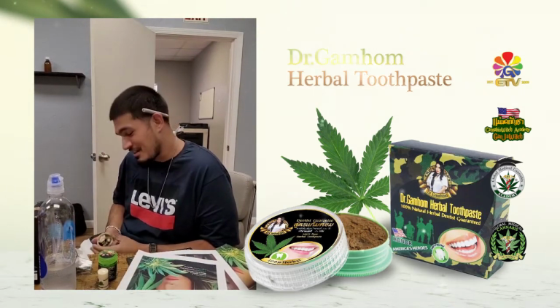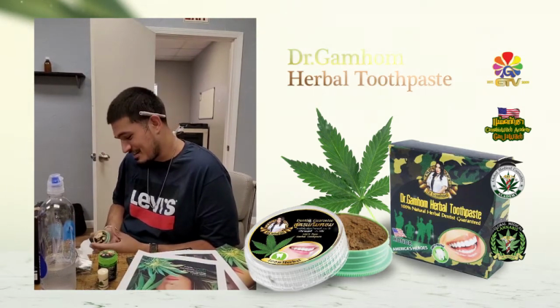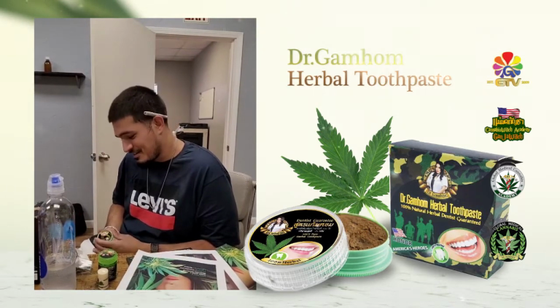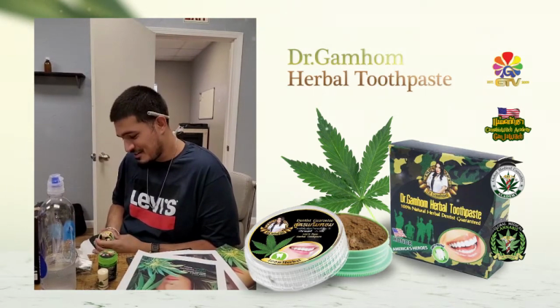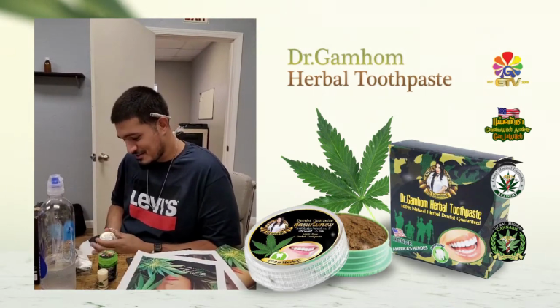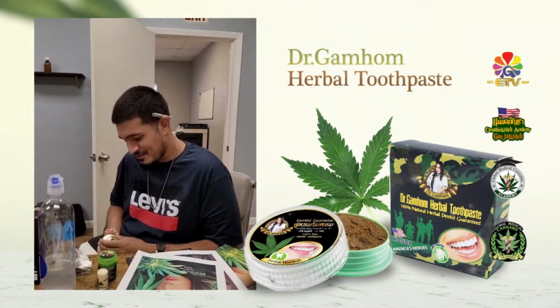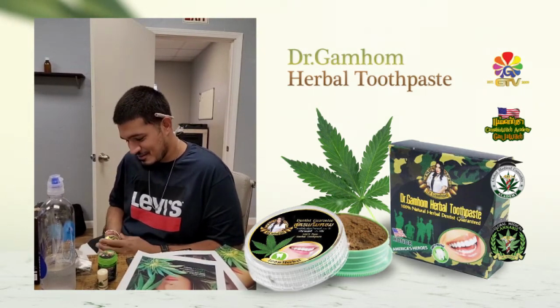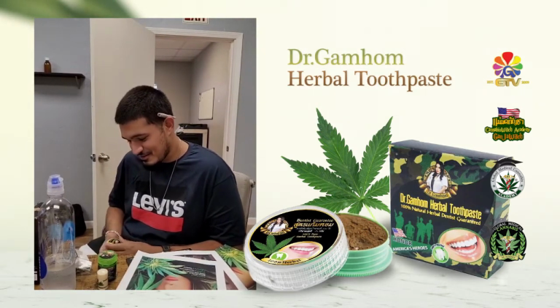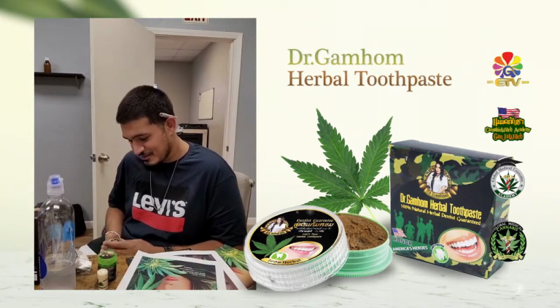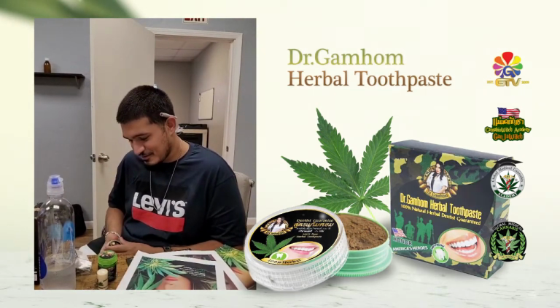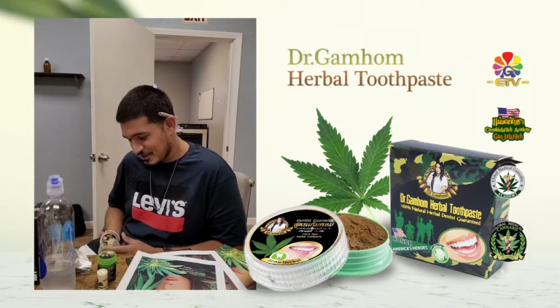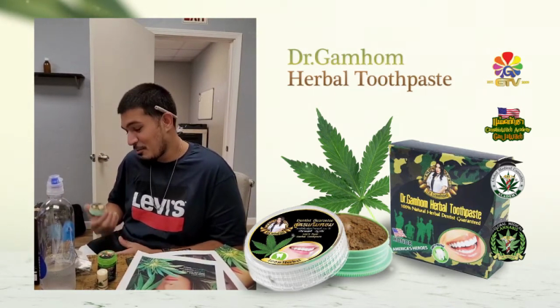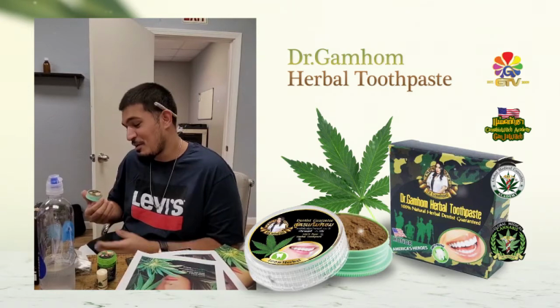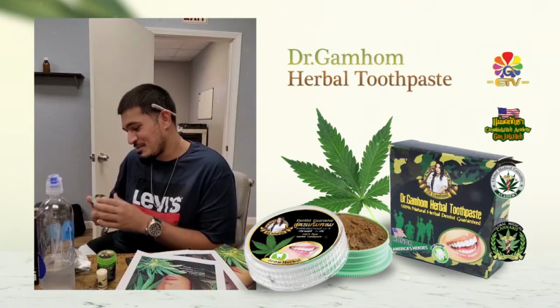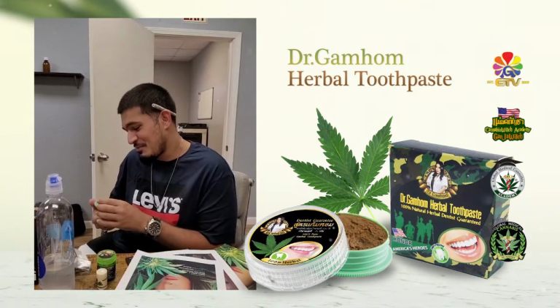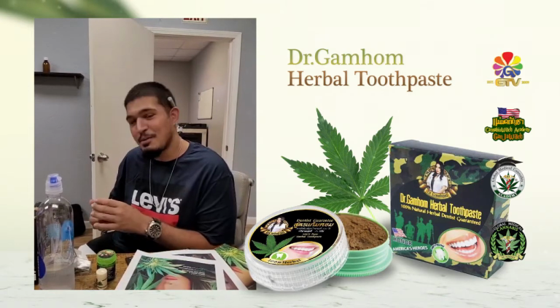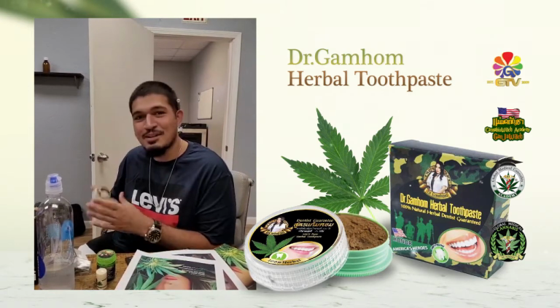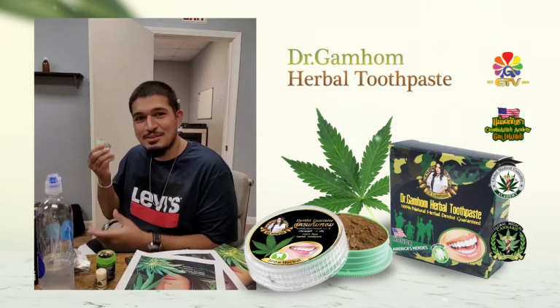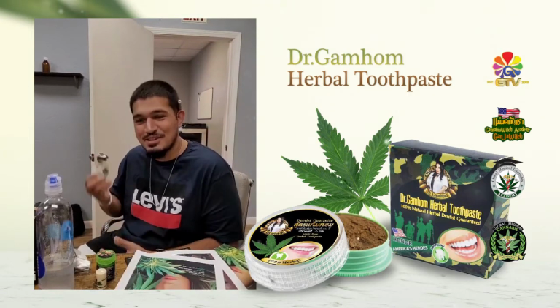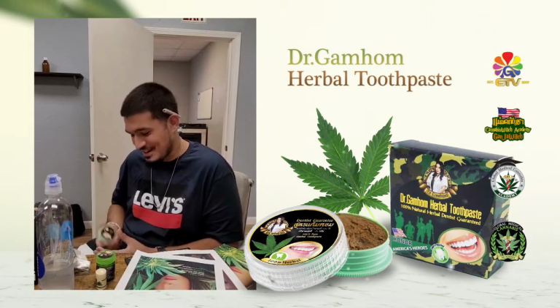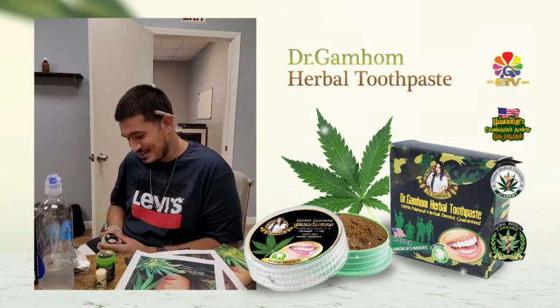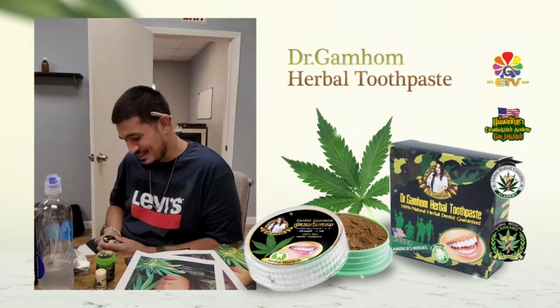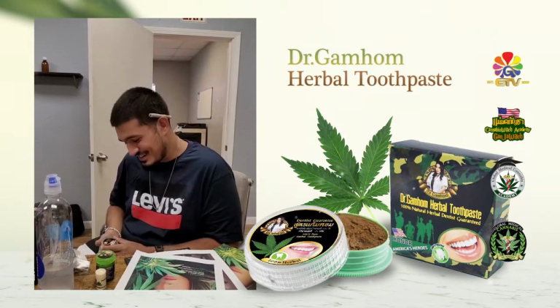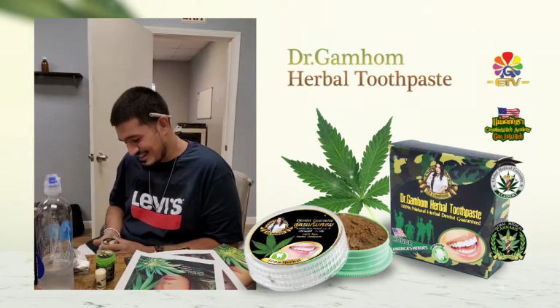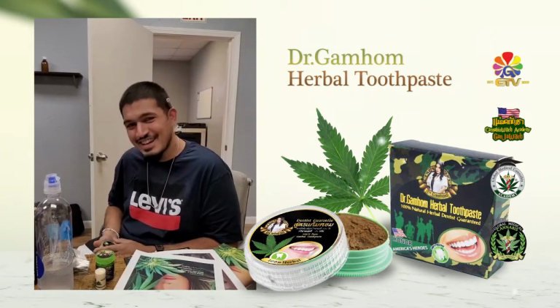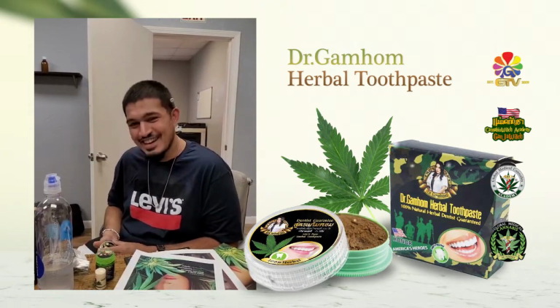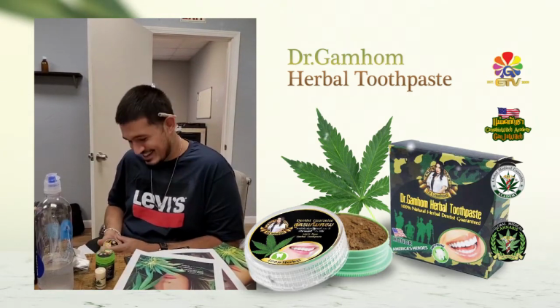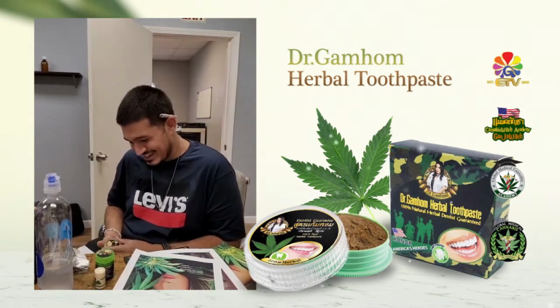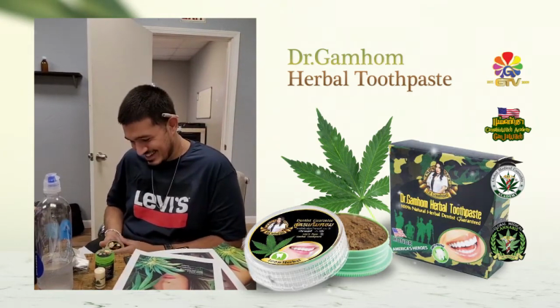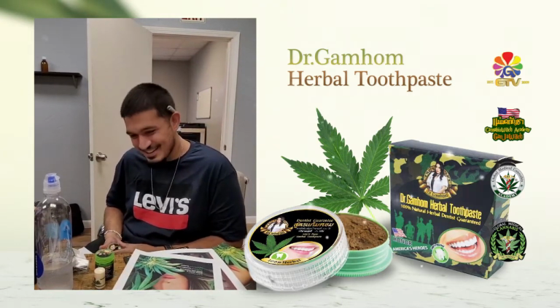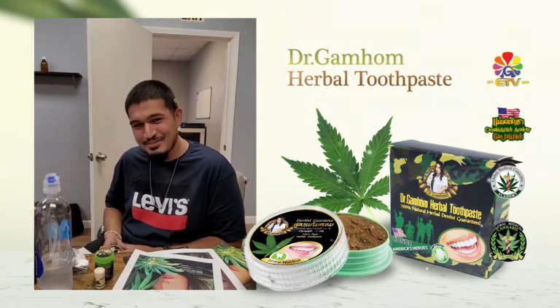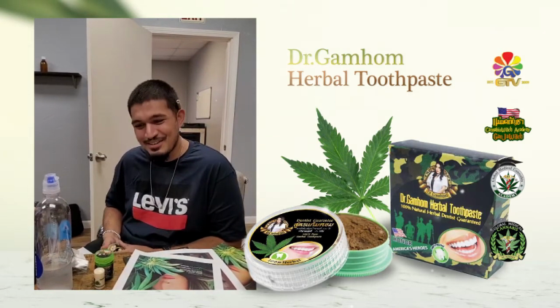Yeah, I like it. Would I recommend it to a friend? Yeah, I would recommend it to my friend — I'd probably start using it now too.